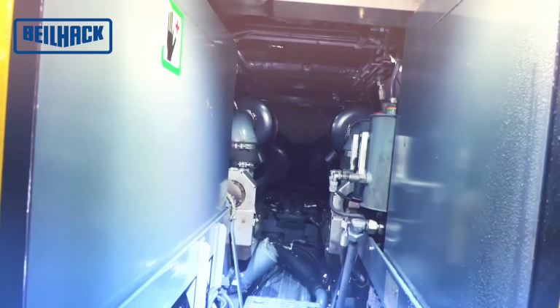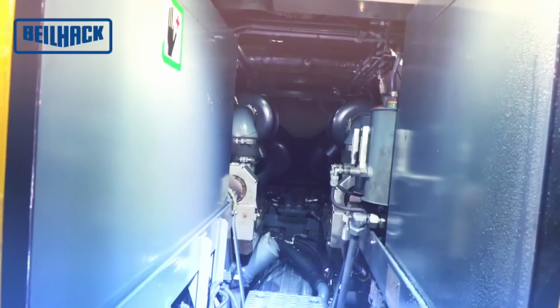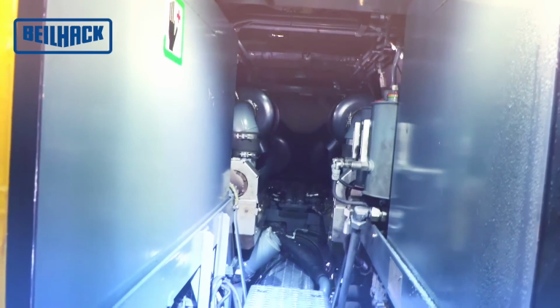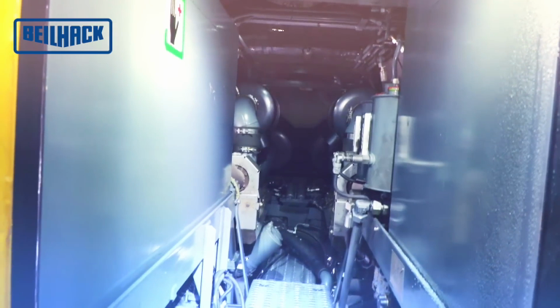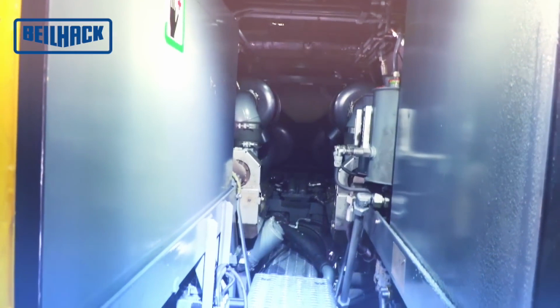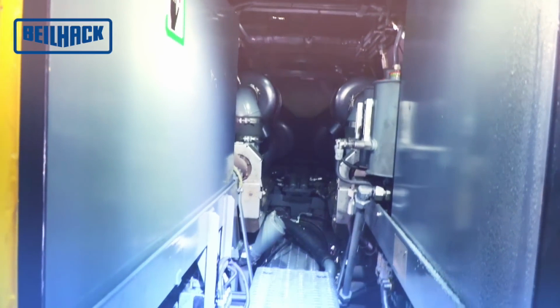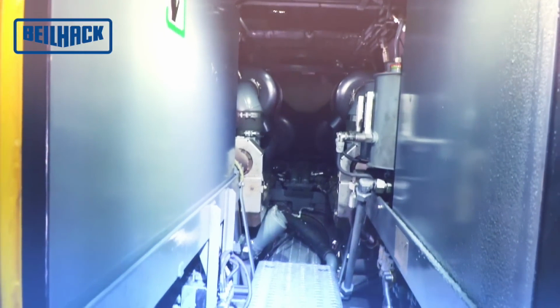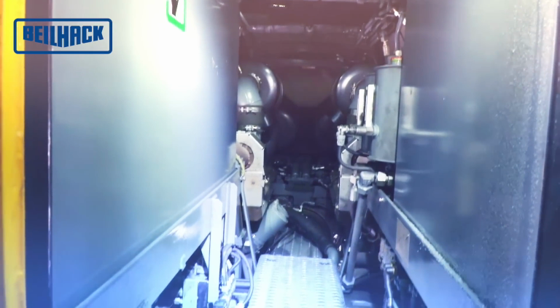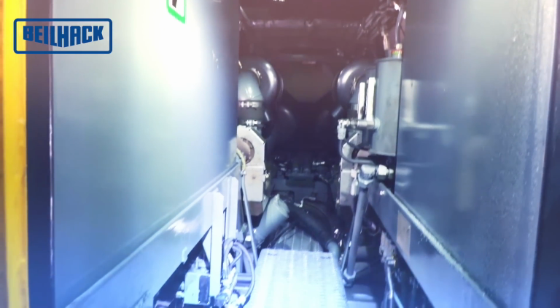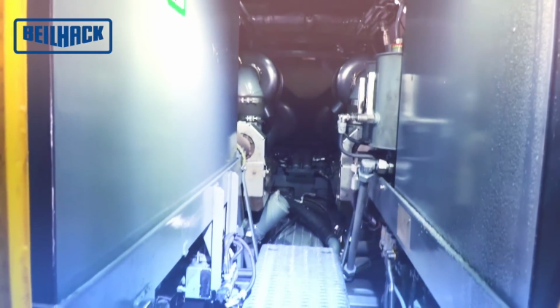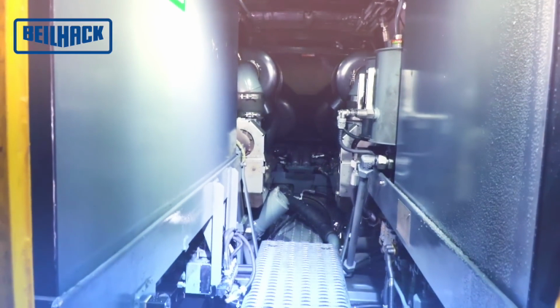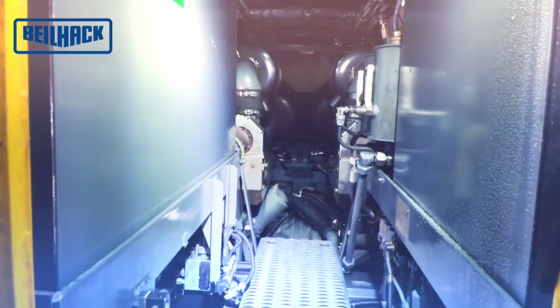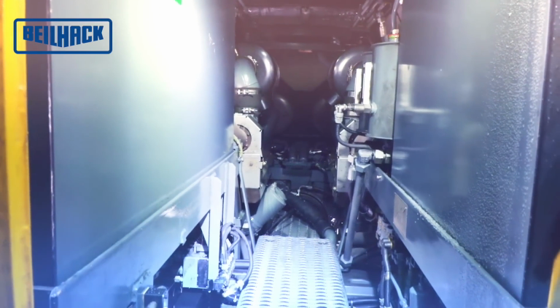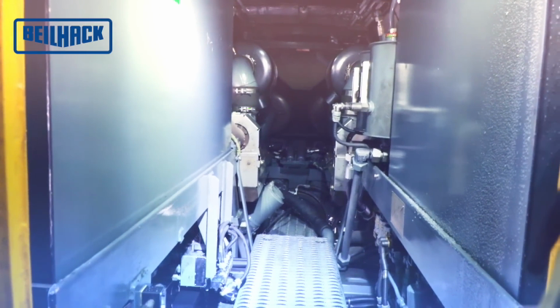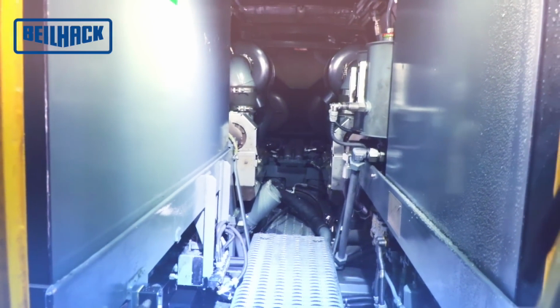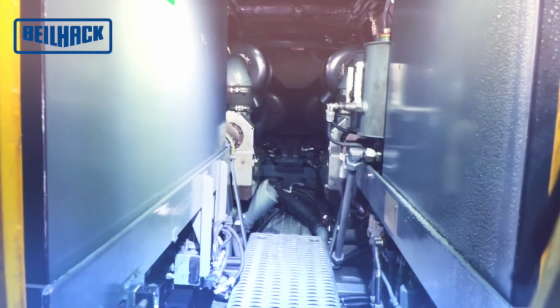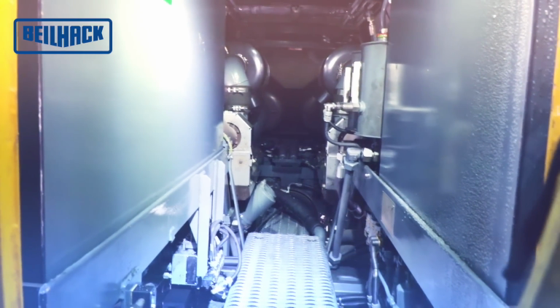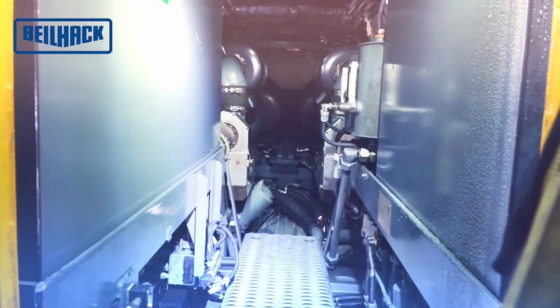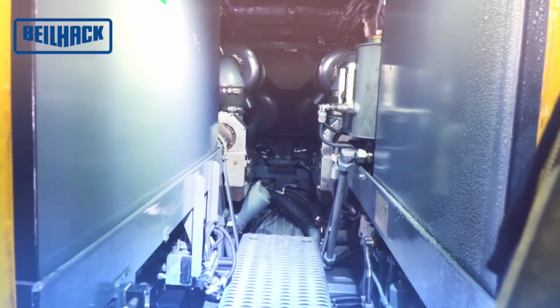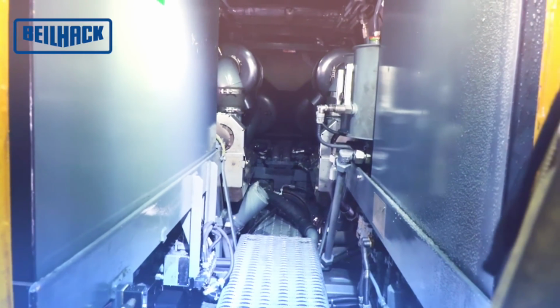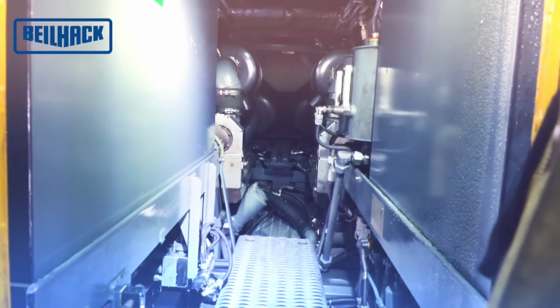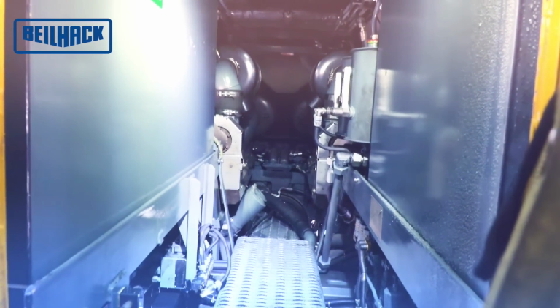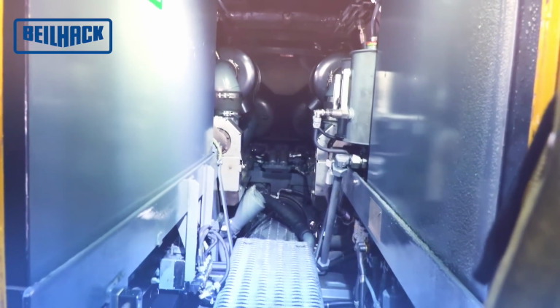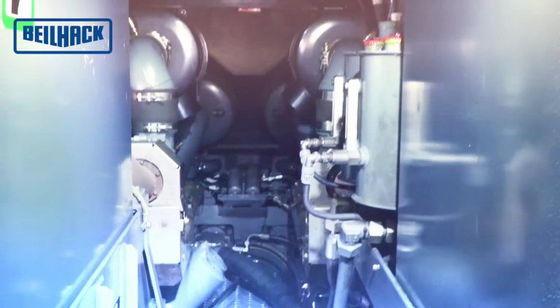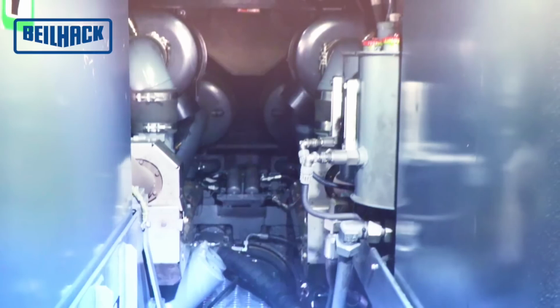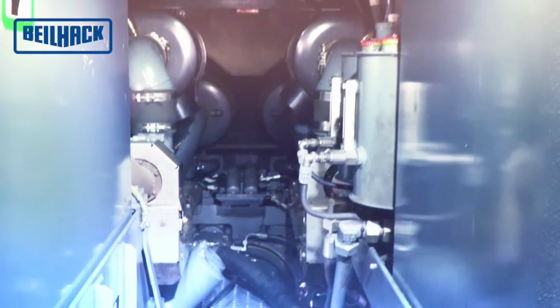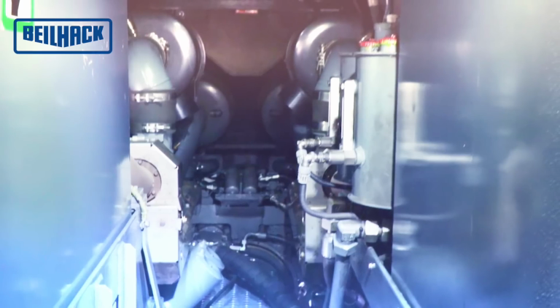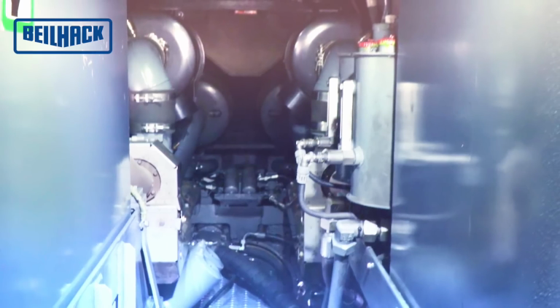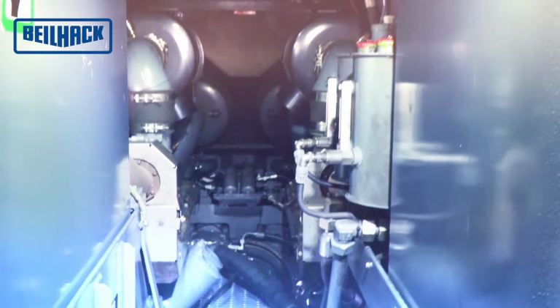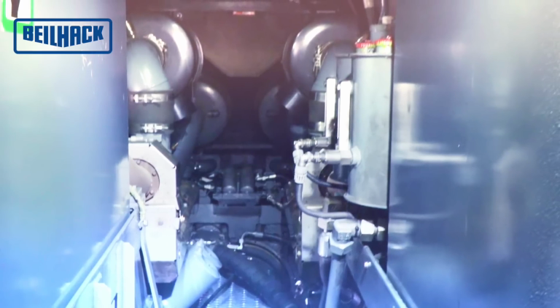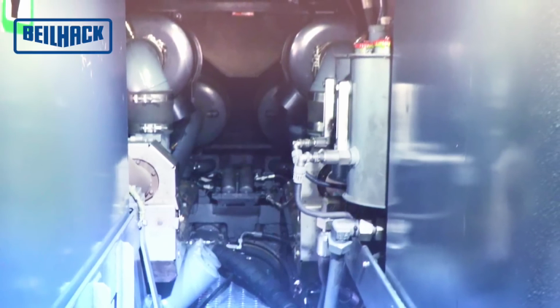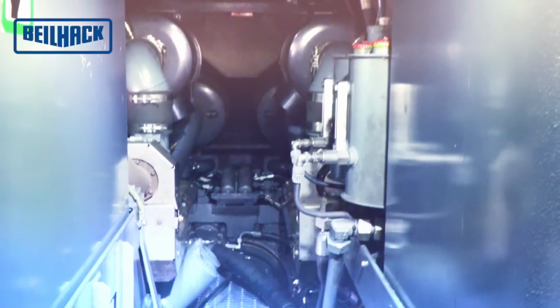The aisle, which is accessible from the cab, leads between the two diesel tanks and the two blower engines to the traction motor.